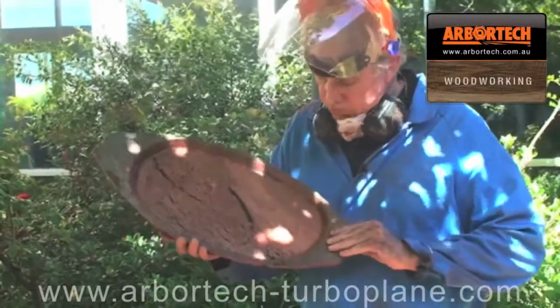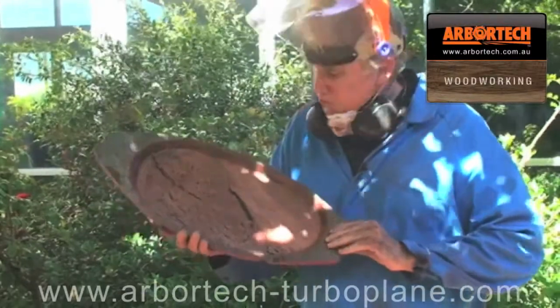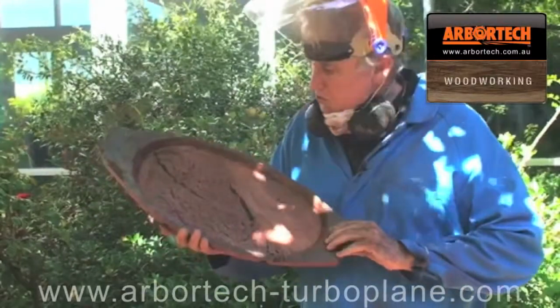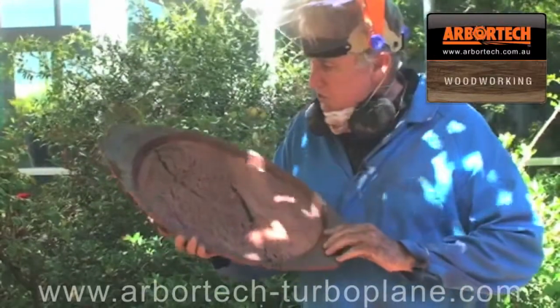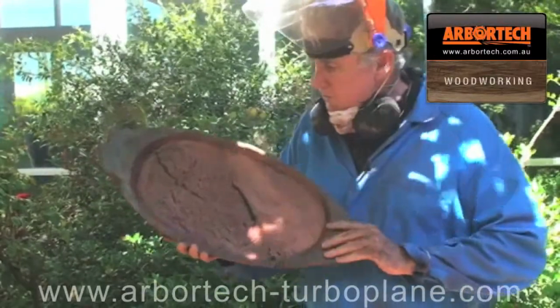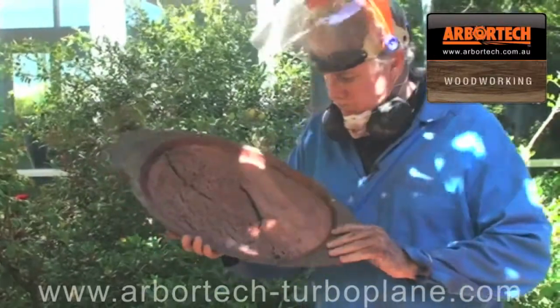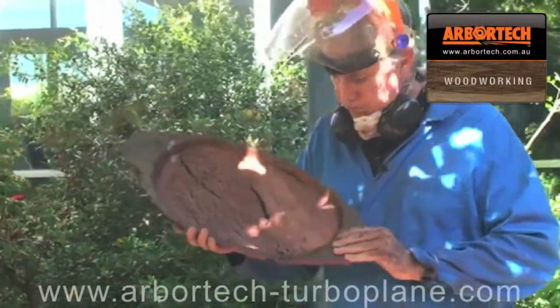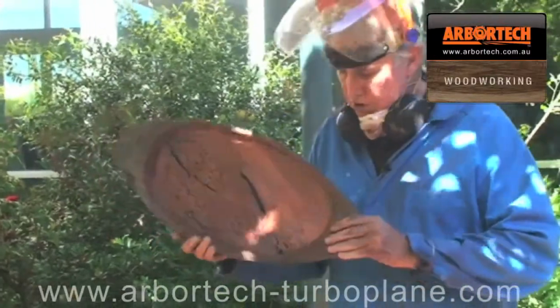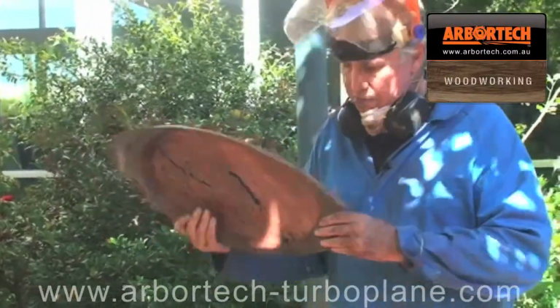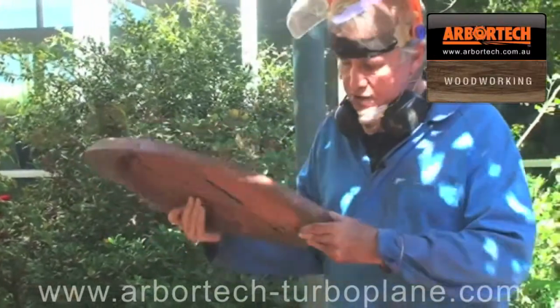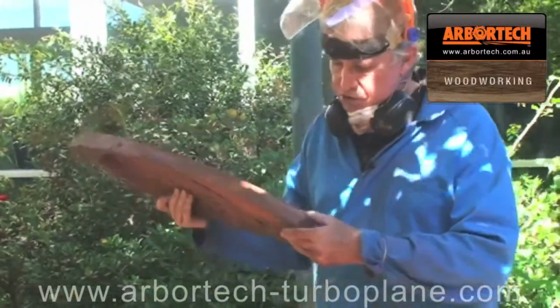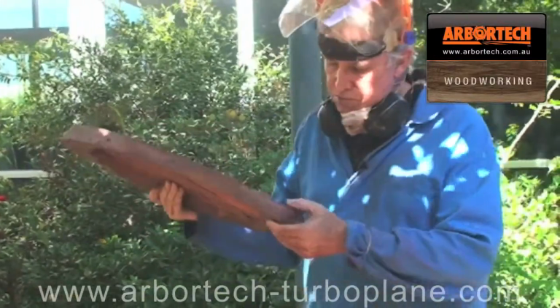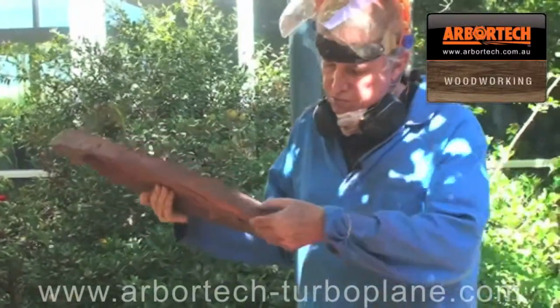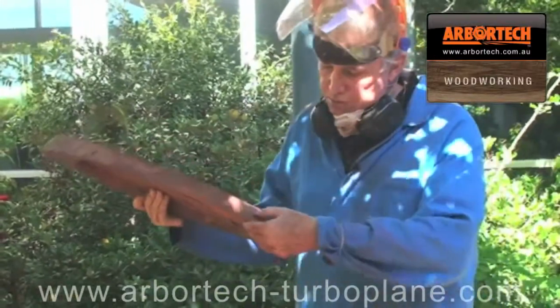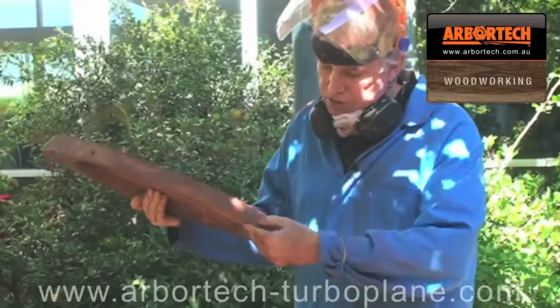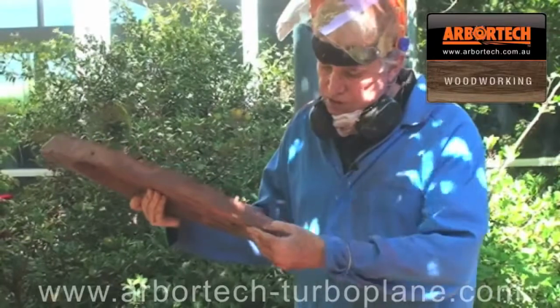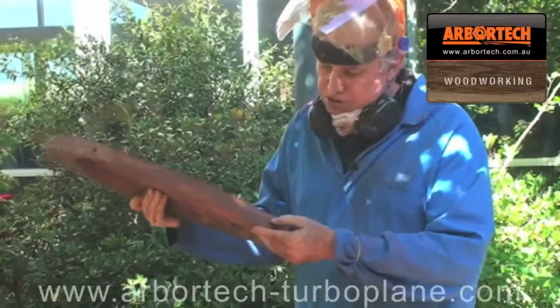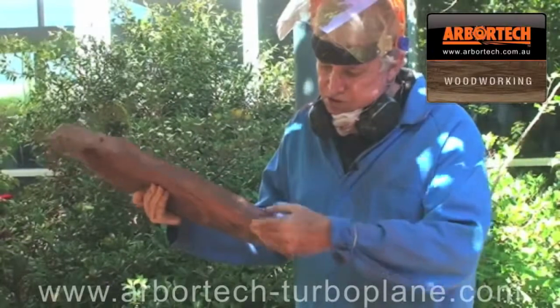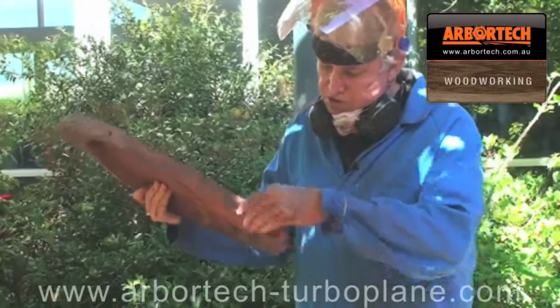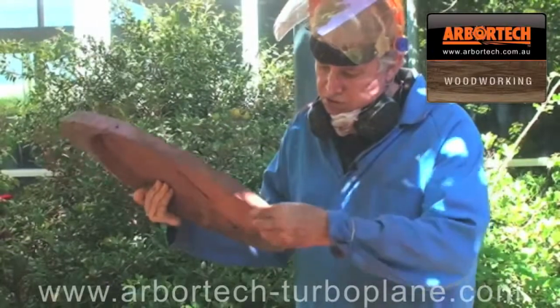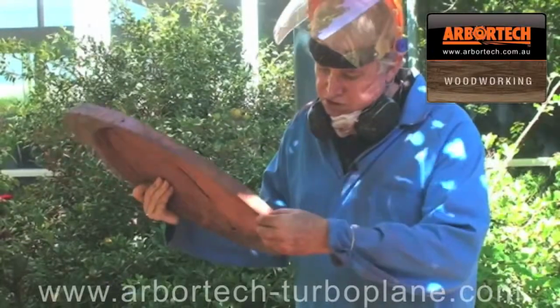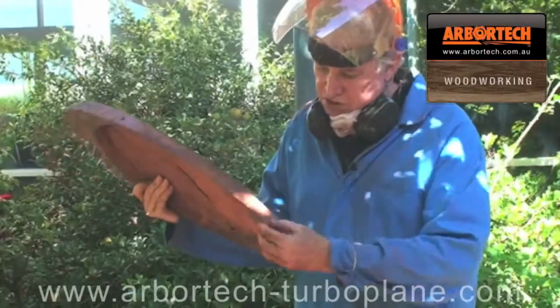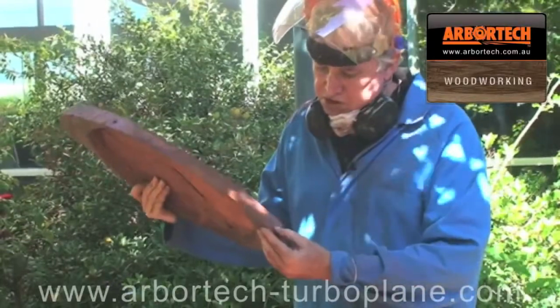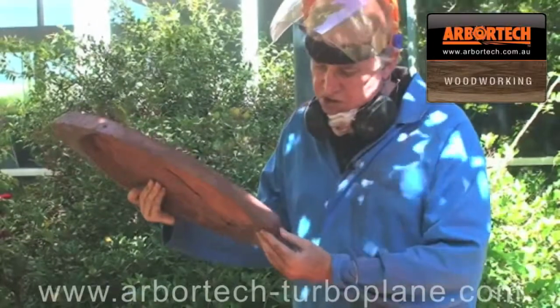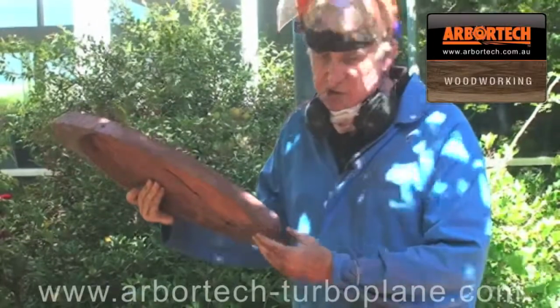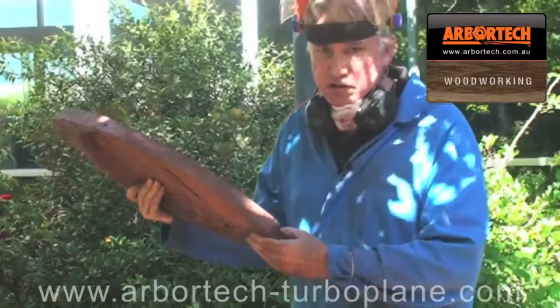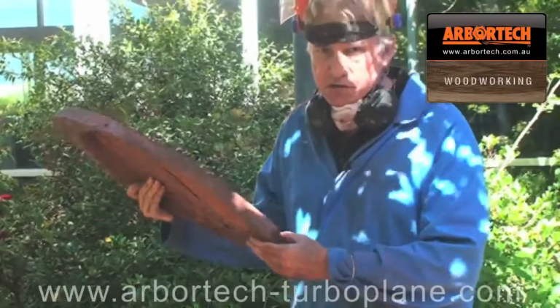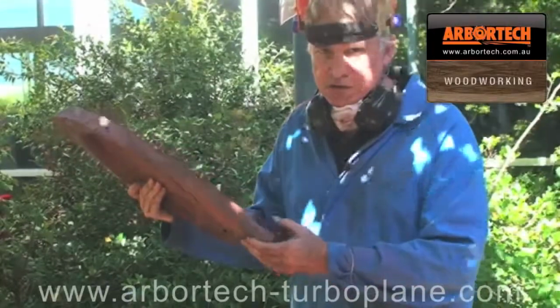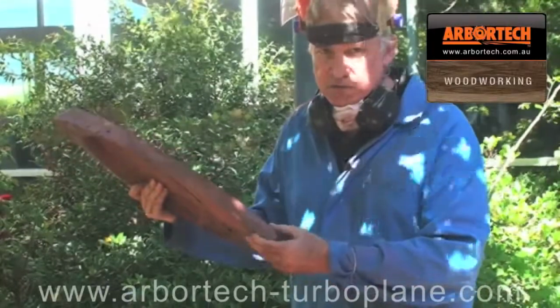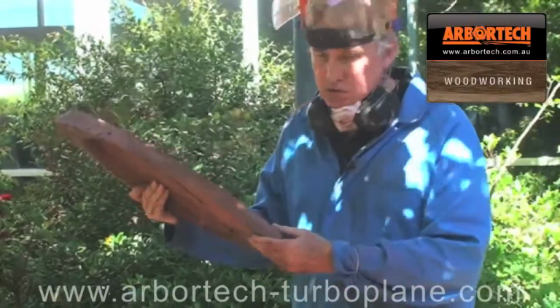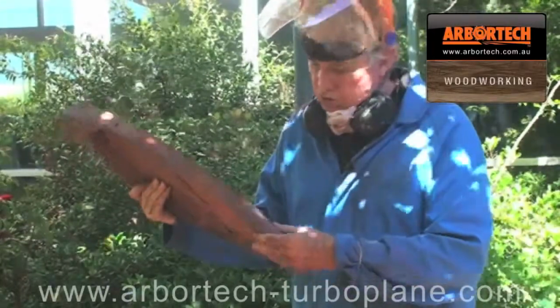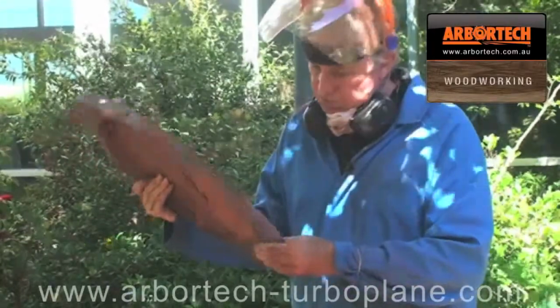It's nearly done. I'm now going to trim the bottom part here so that you can get your hands underneath it to lift it and hold it.